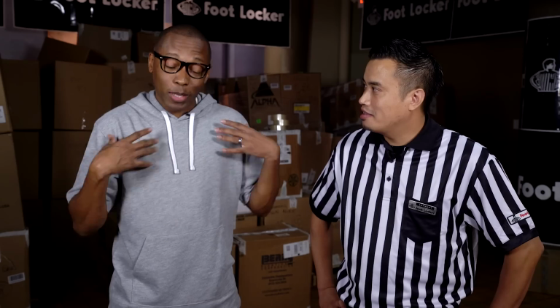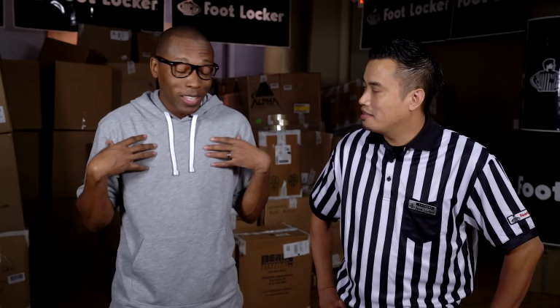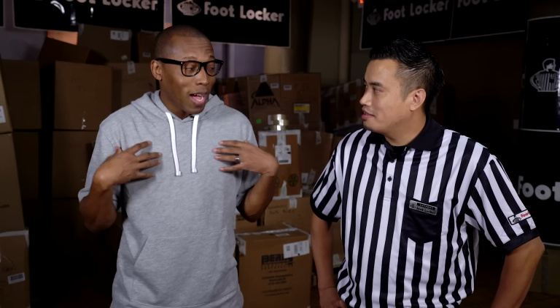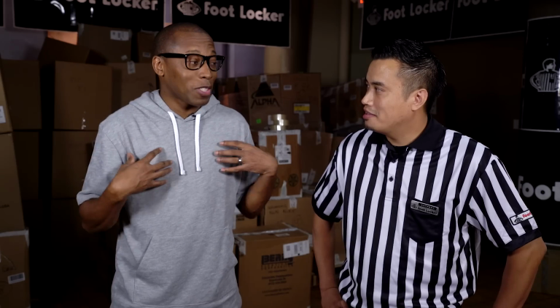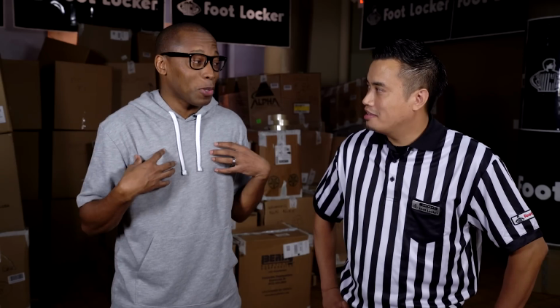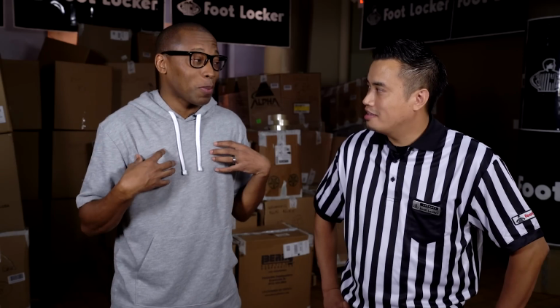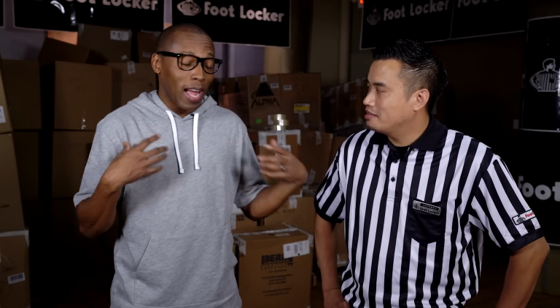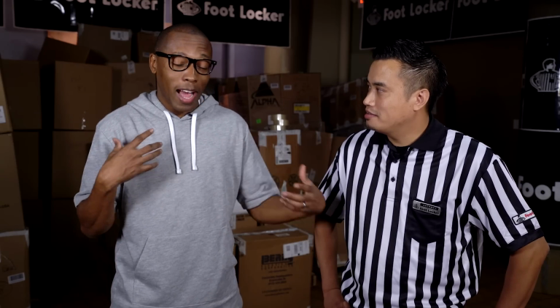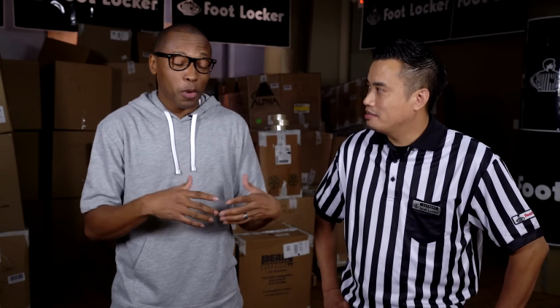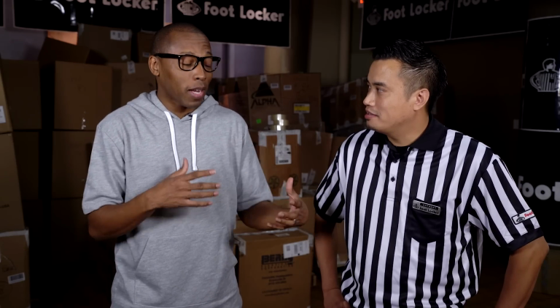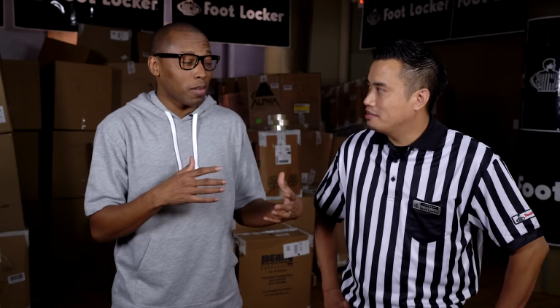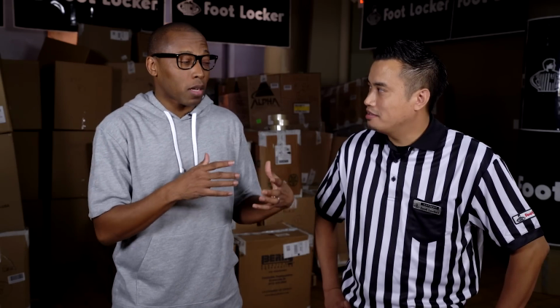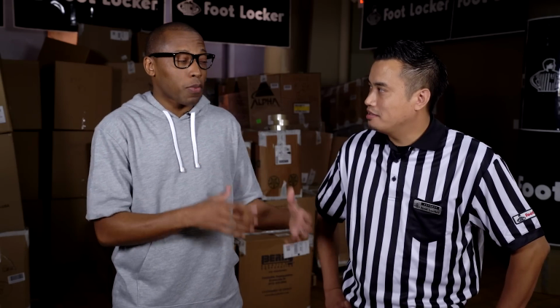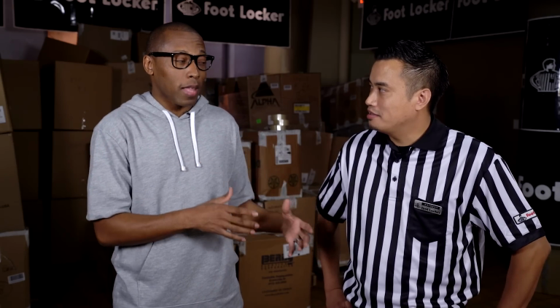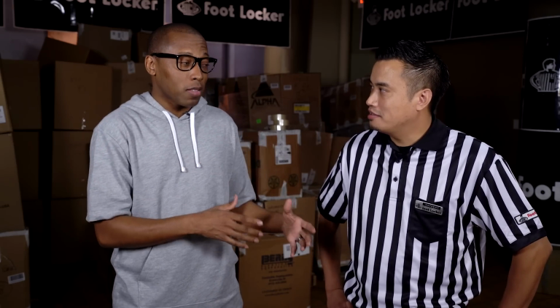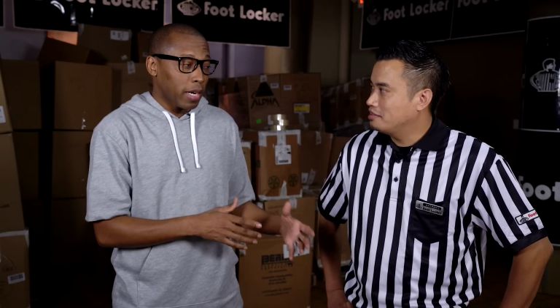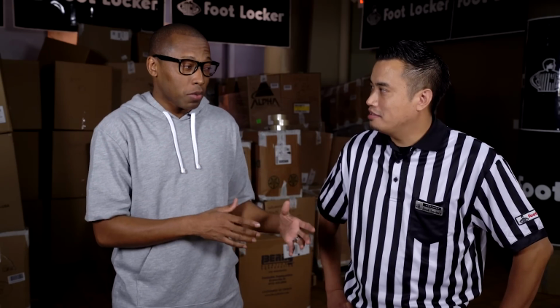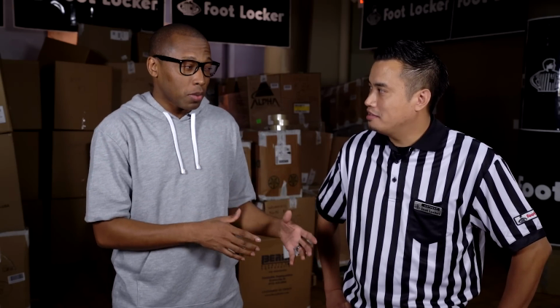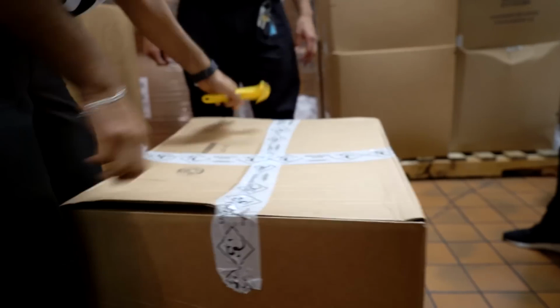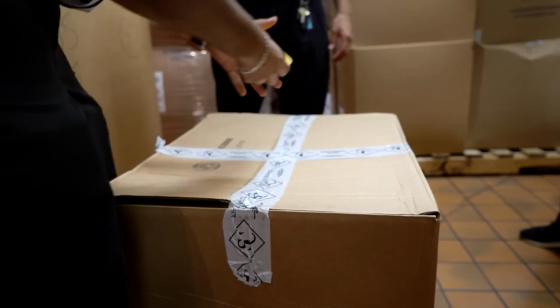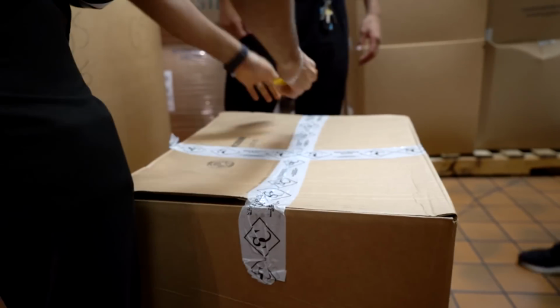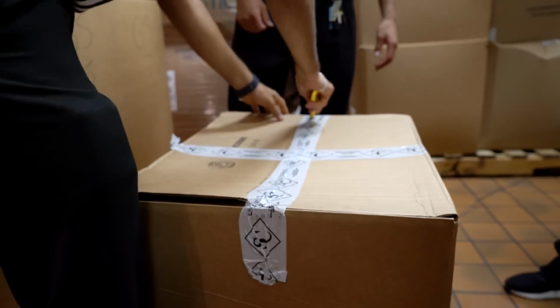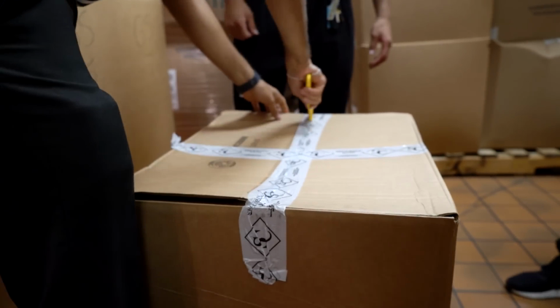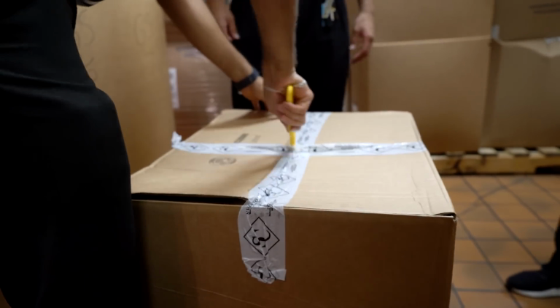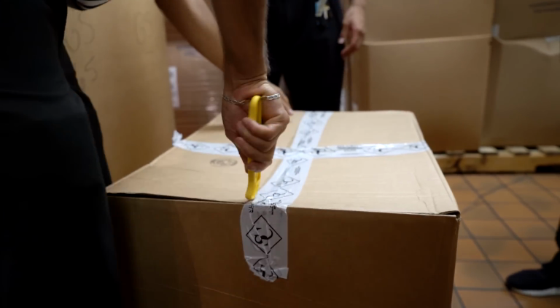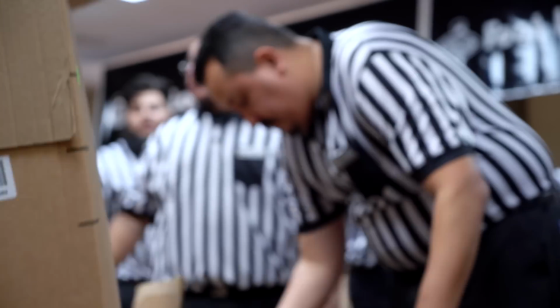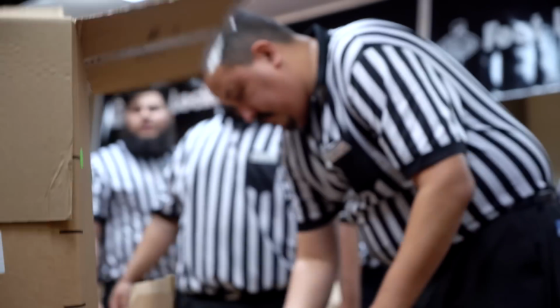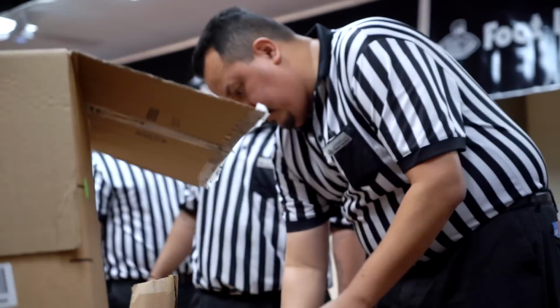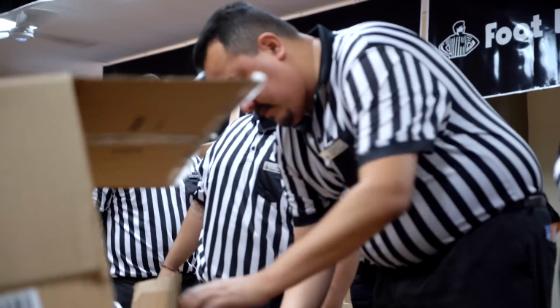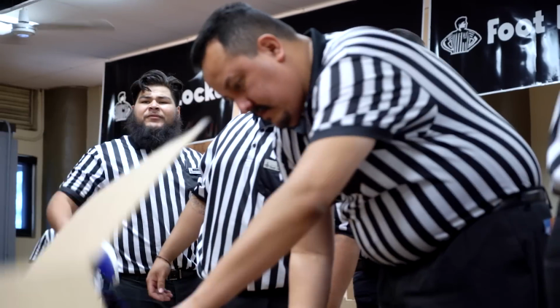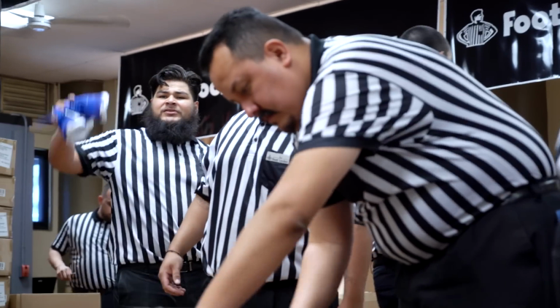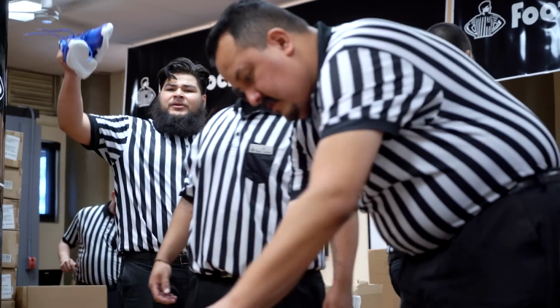I'm good at unboxing shoes, but I don't know if I can unbox 4,000 pairs of shoes. I actually brought a few of my friends from Foot Locker to actually help us out today.